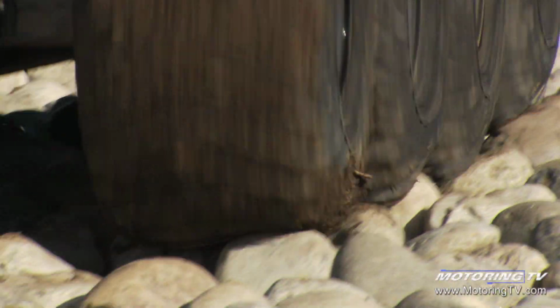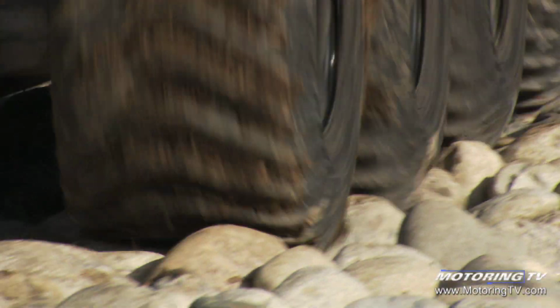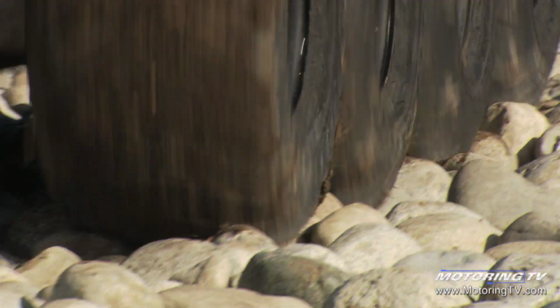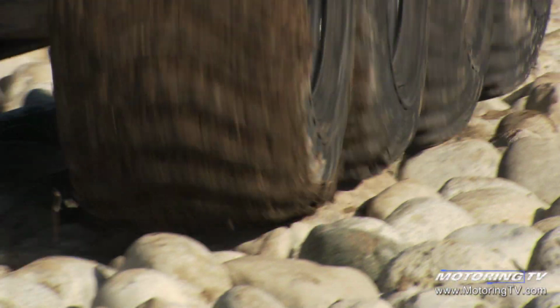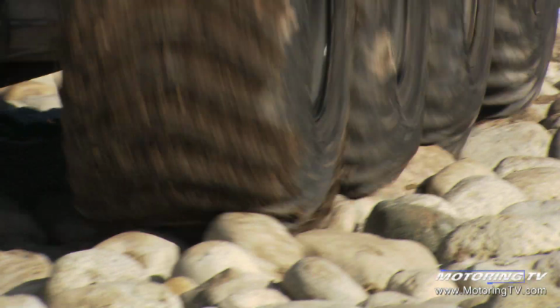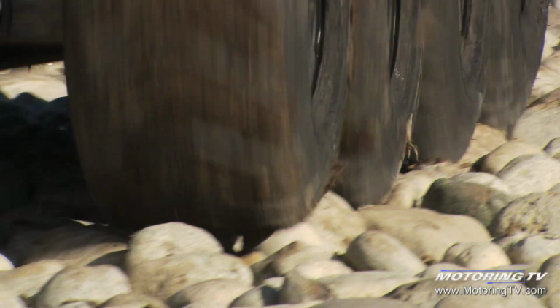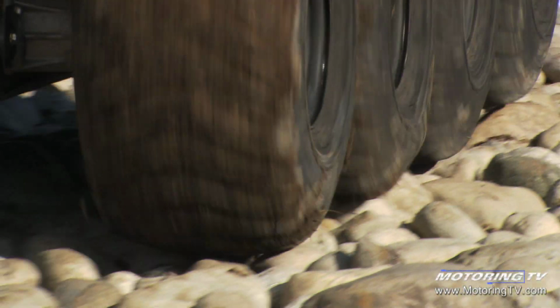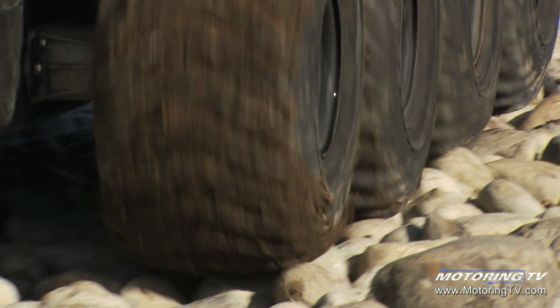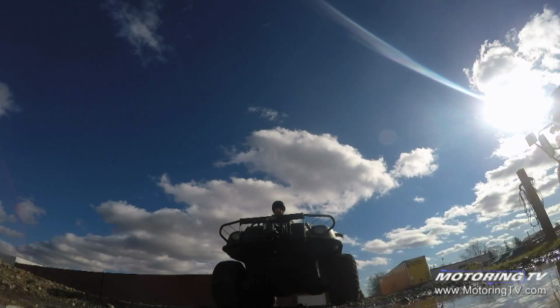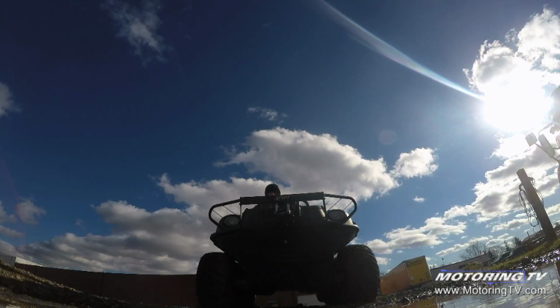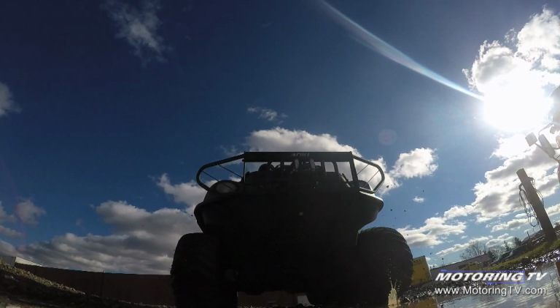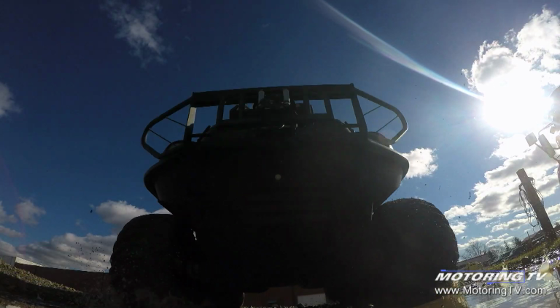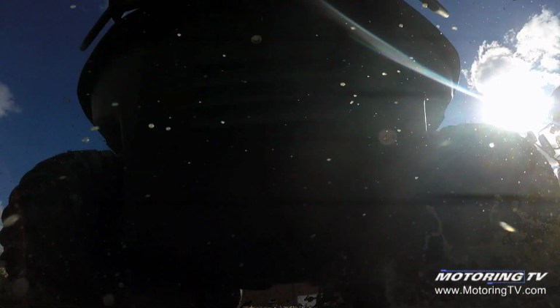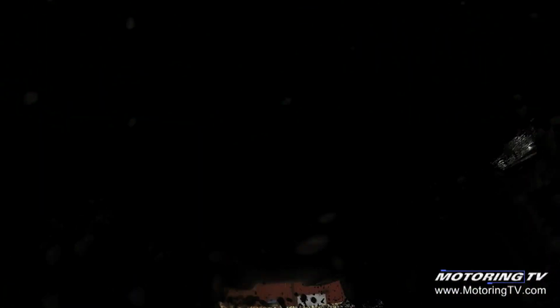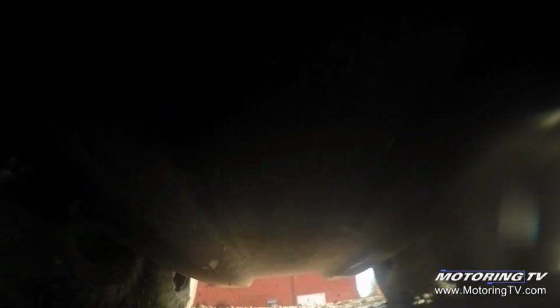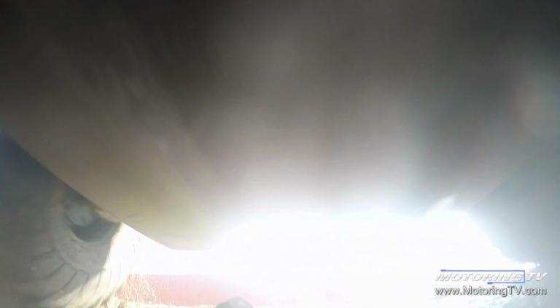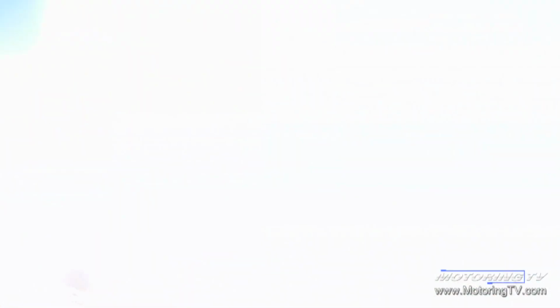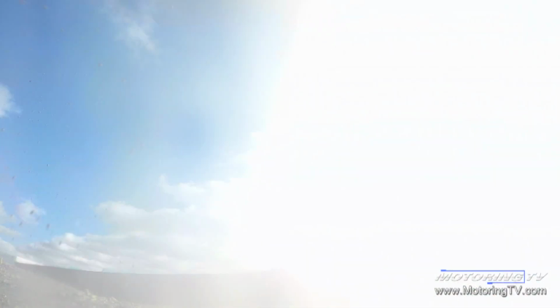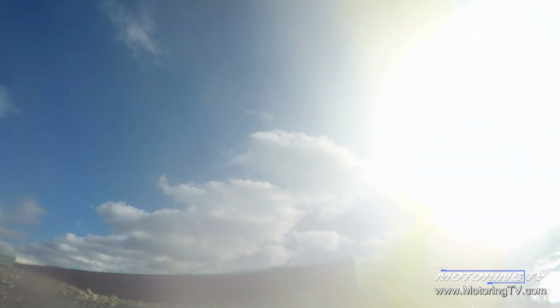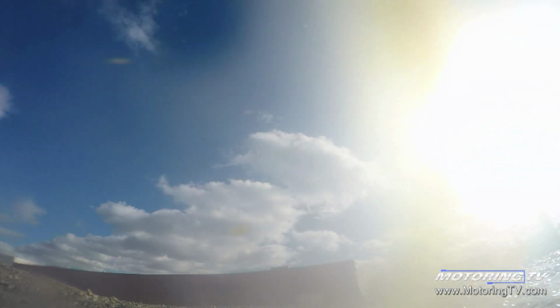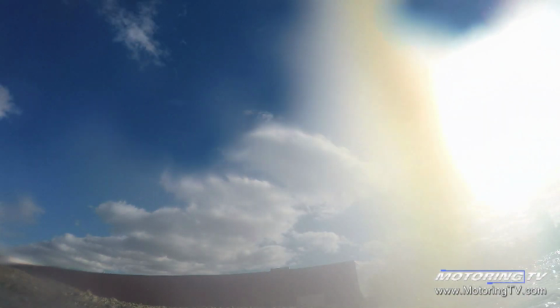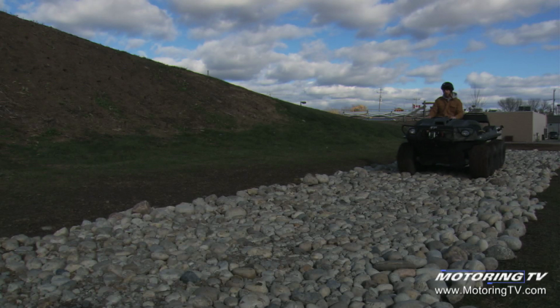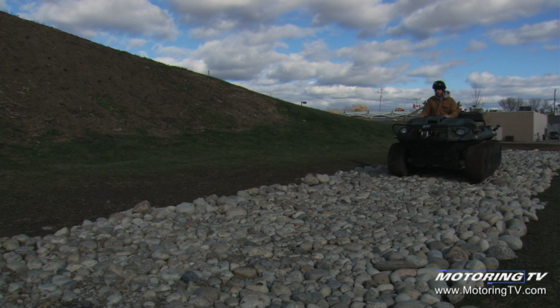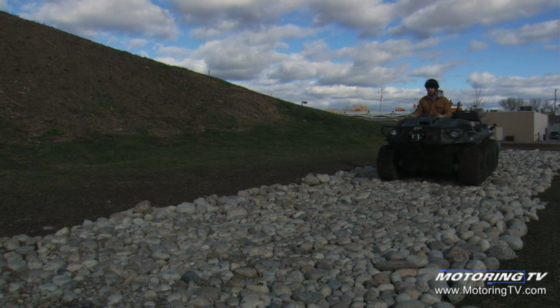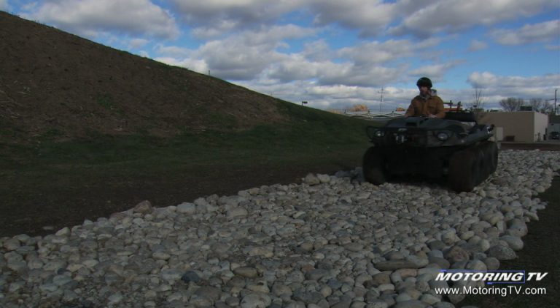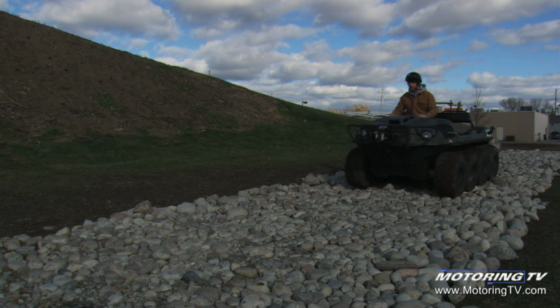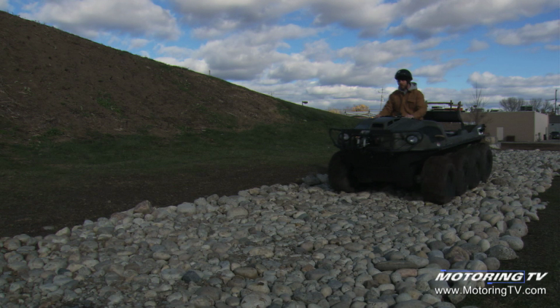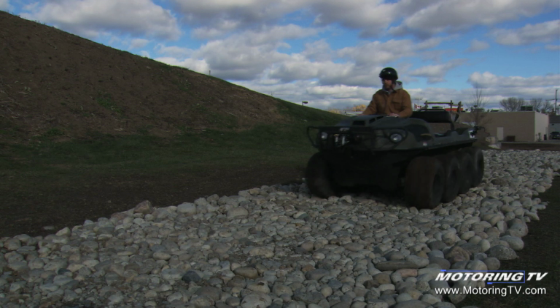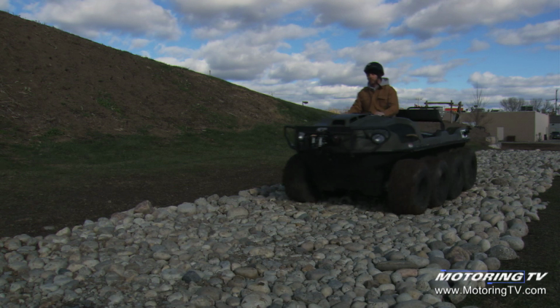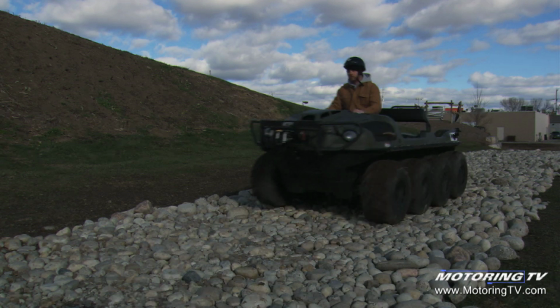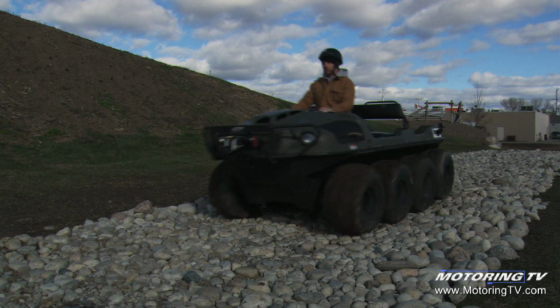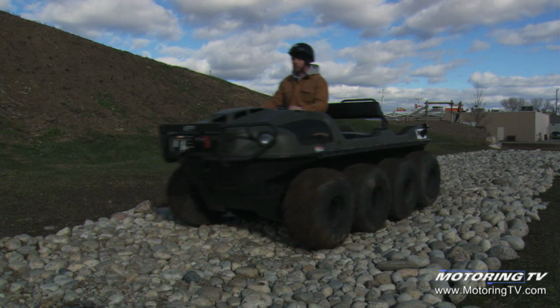Even at the most luxurious Argo that you can buy, you still have the ability to go into the forest, to go through things that ATVs can't make it through.